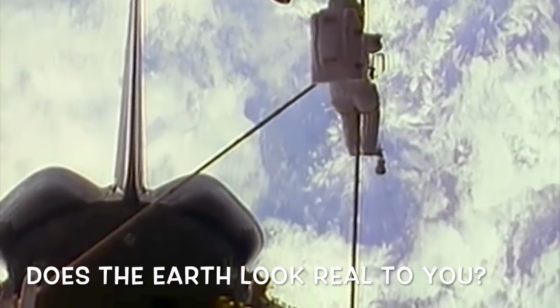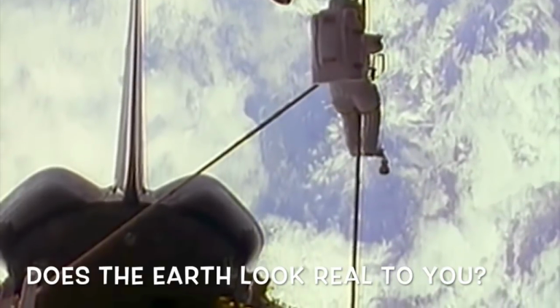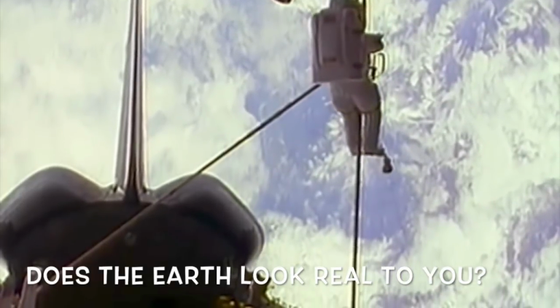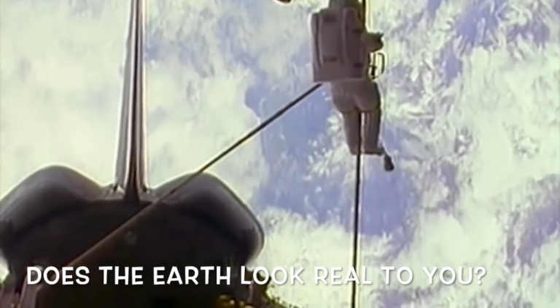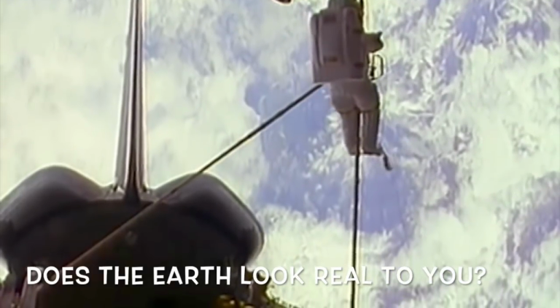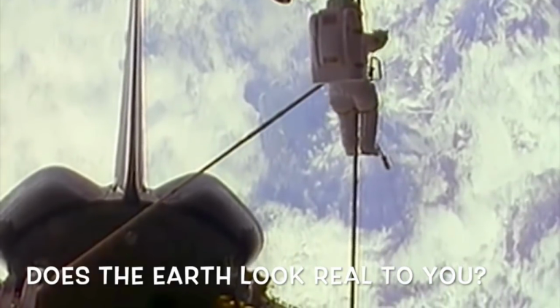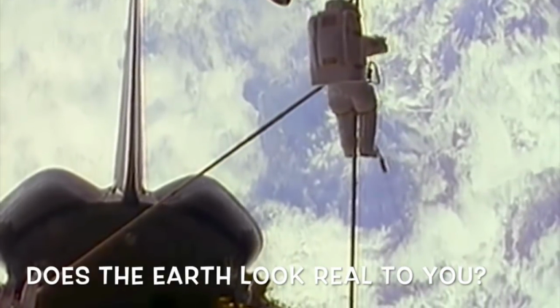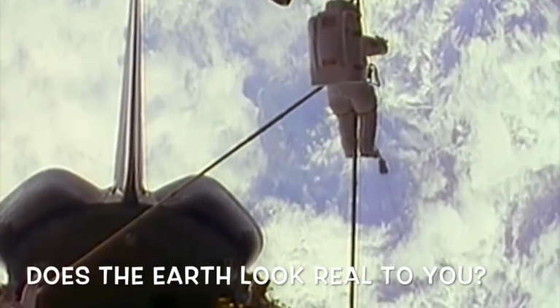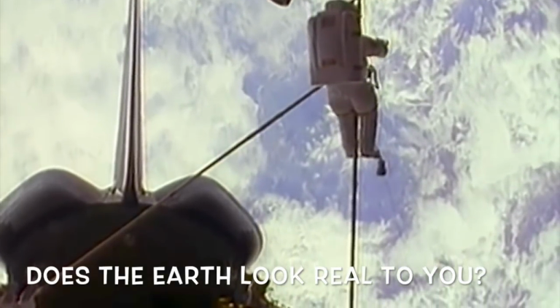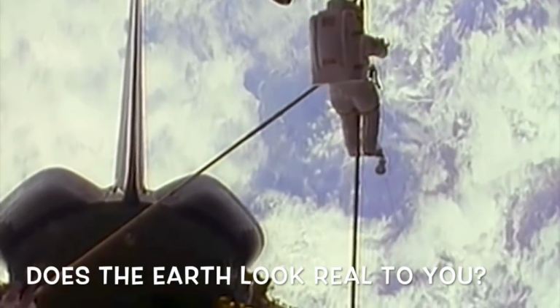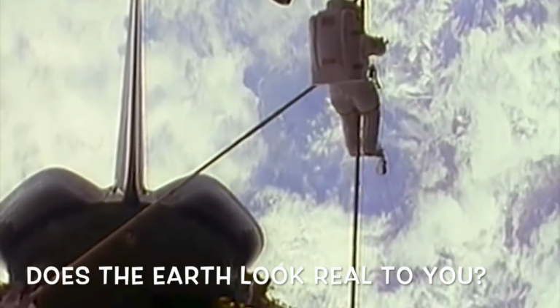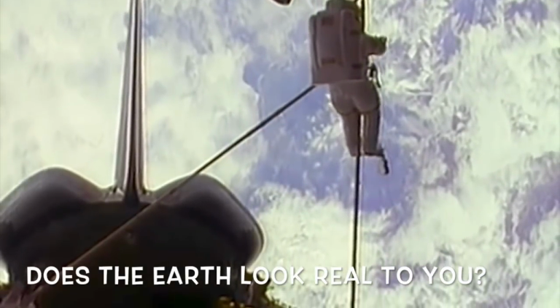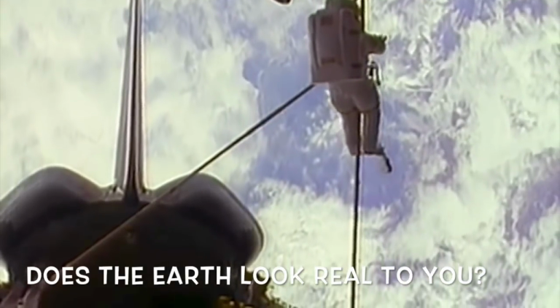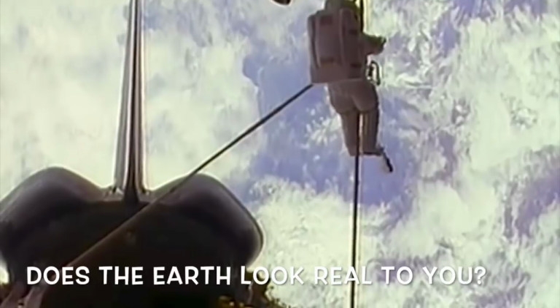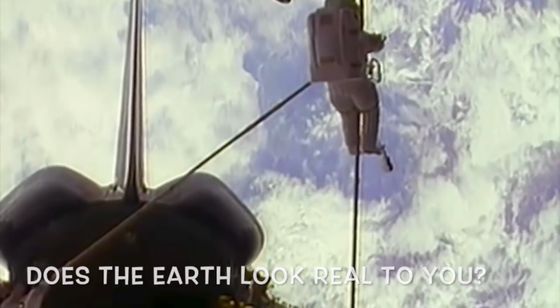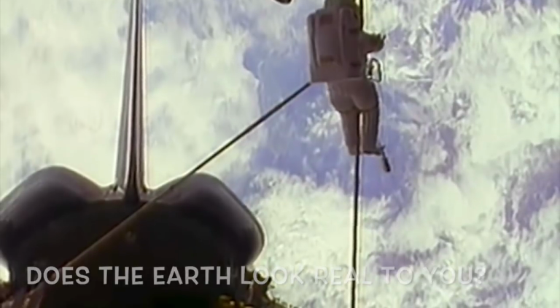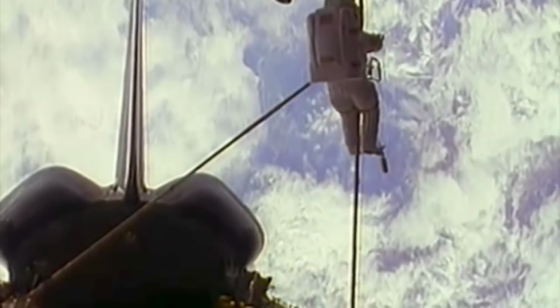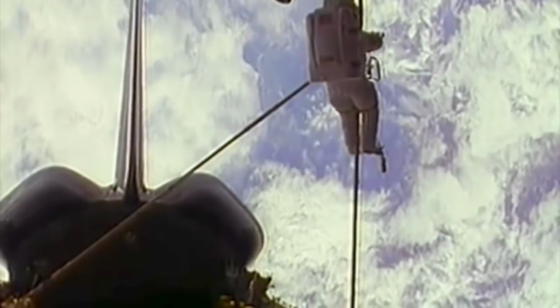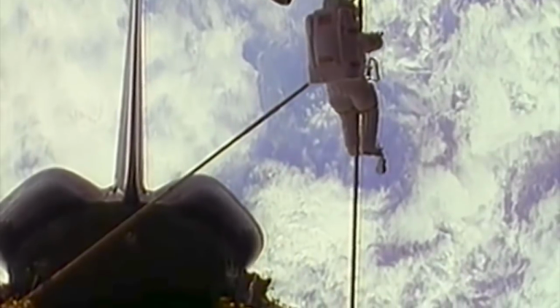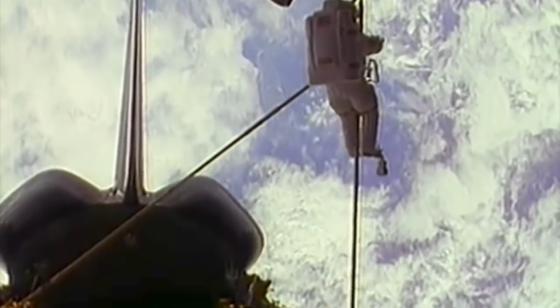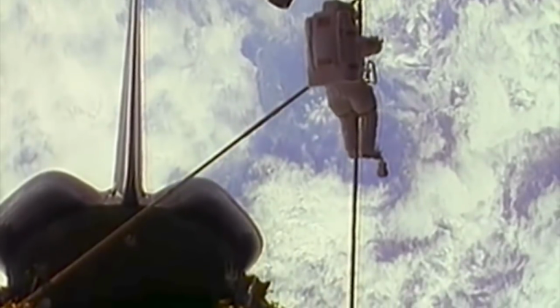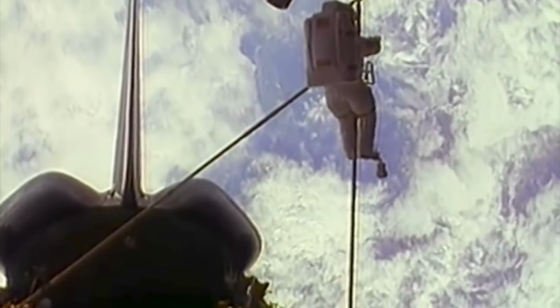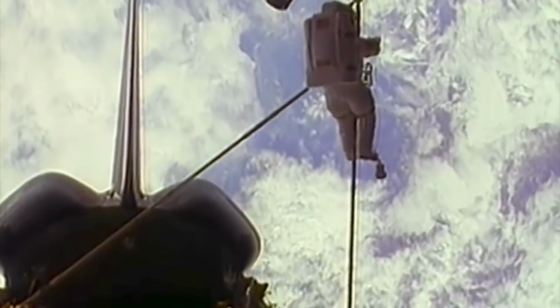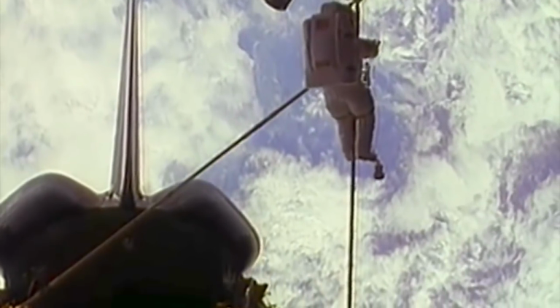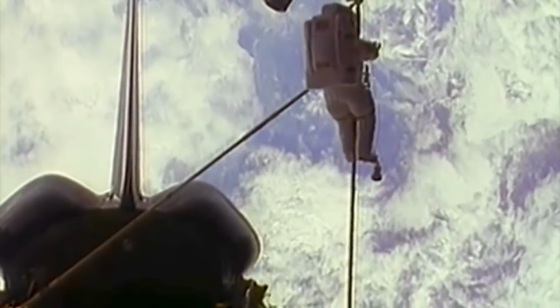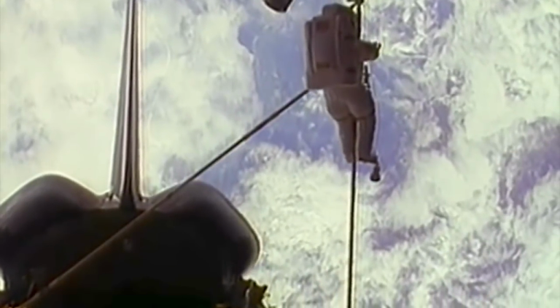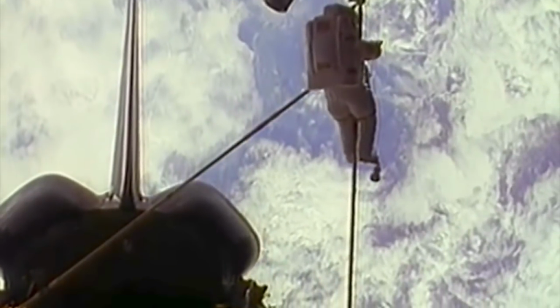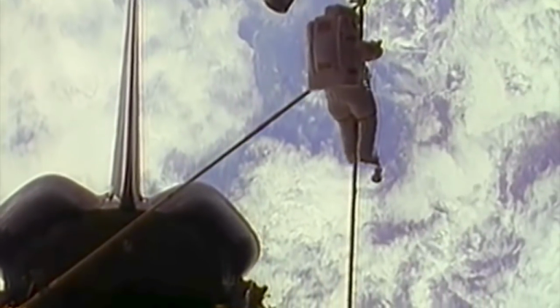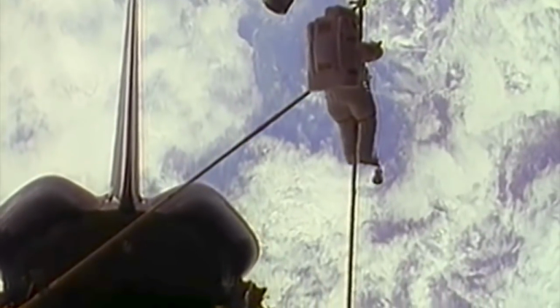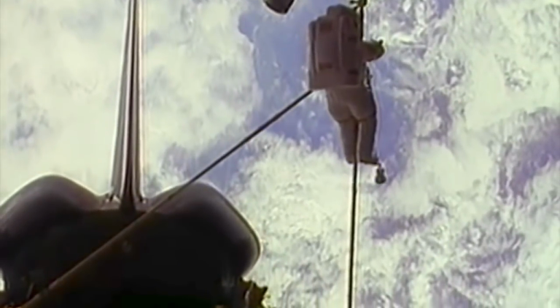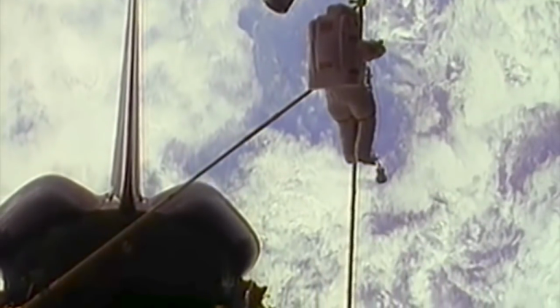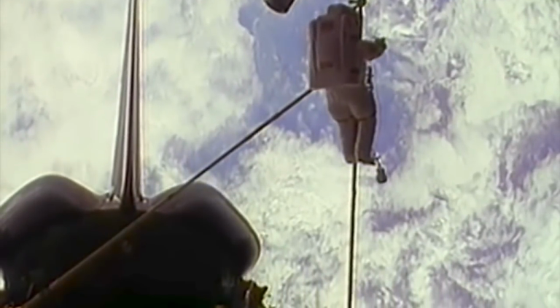Movement was quite easy out there. The harder part is stopping, and I was moving slowly so that I wouldn't go squirting off the top when it came time to stop.